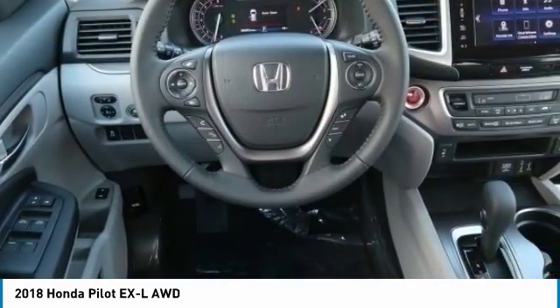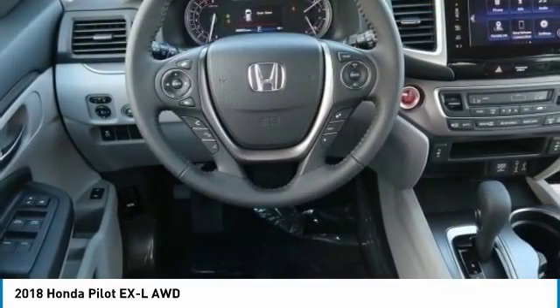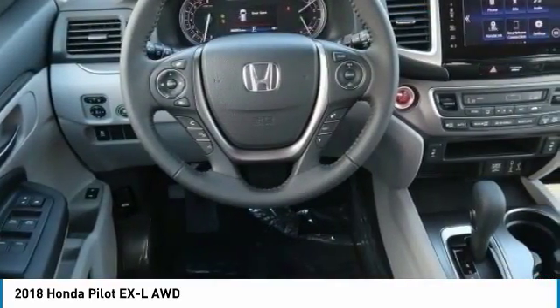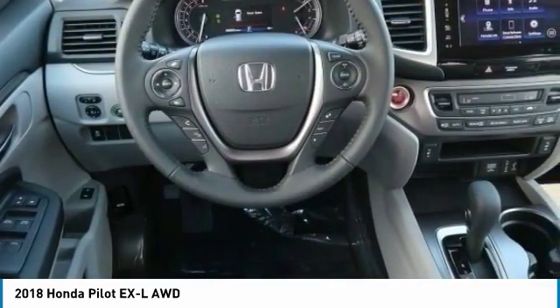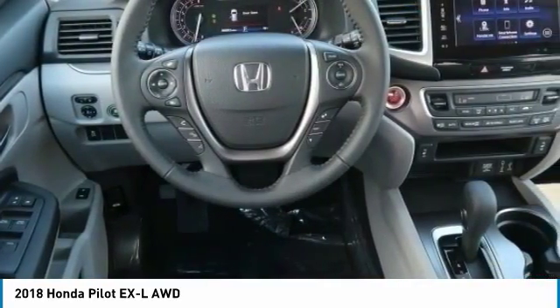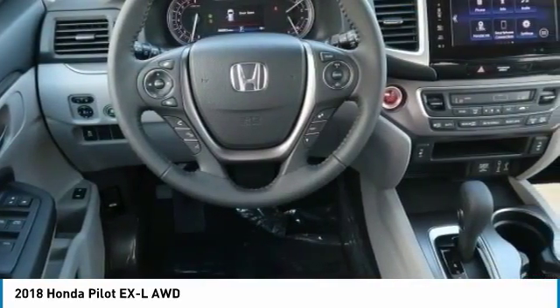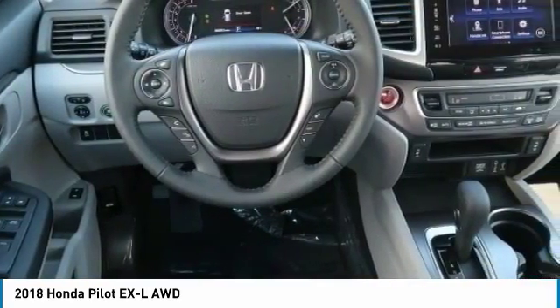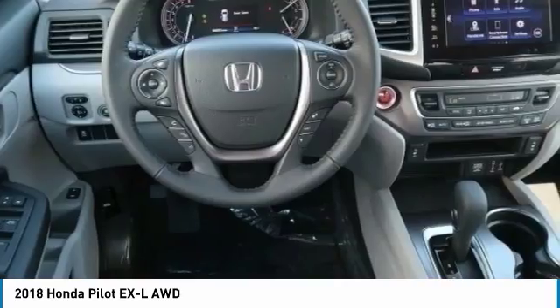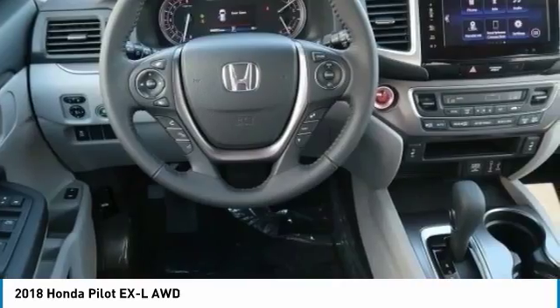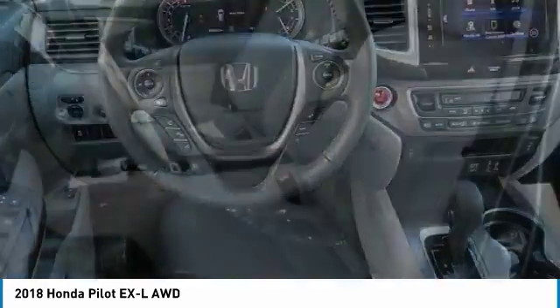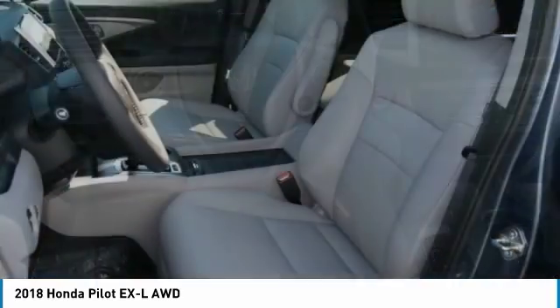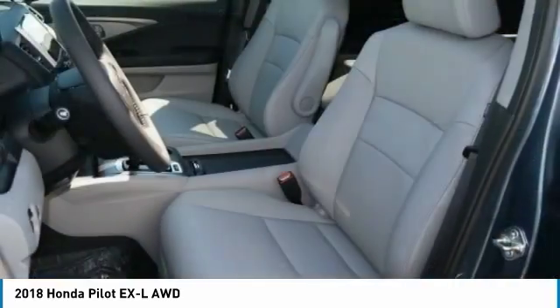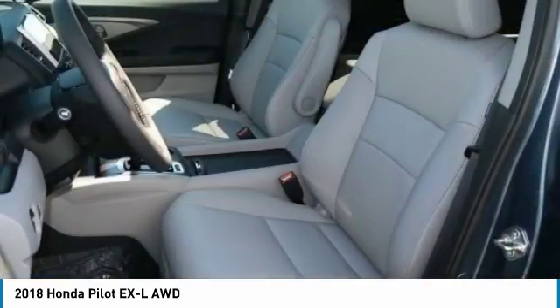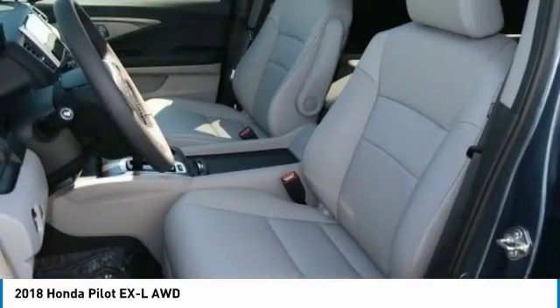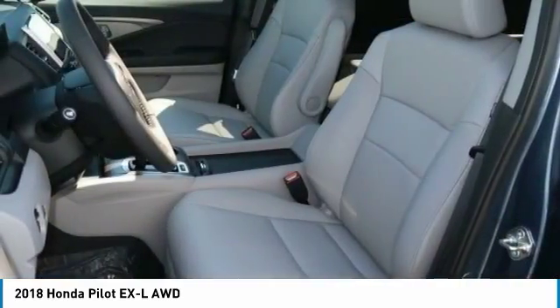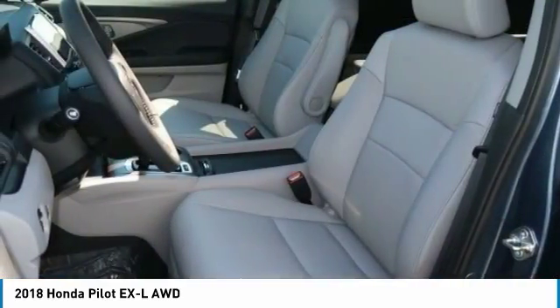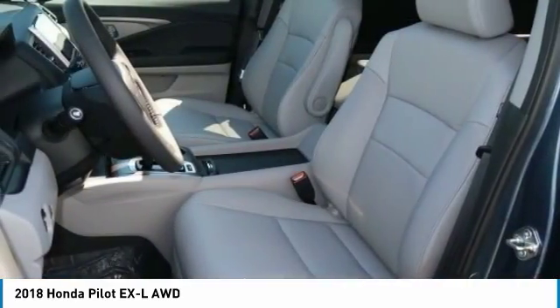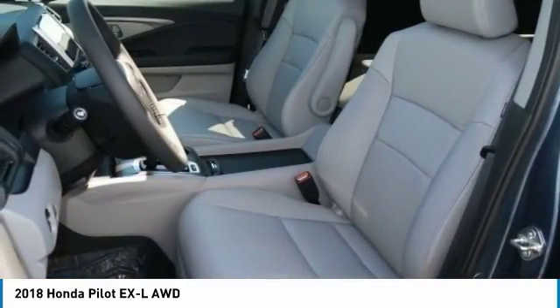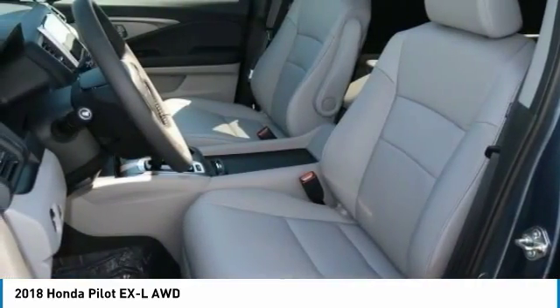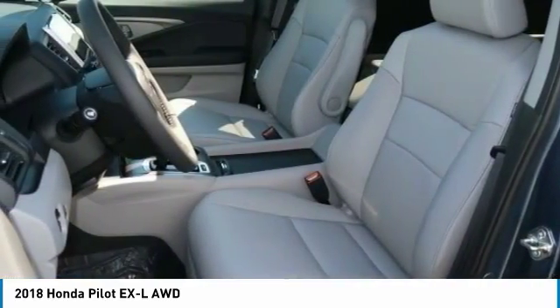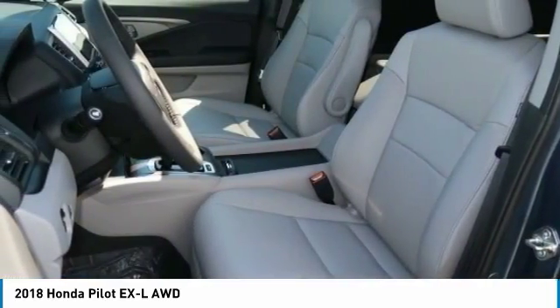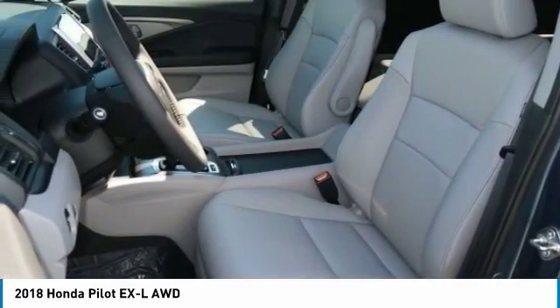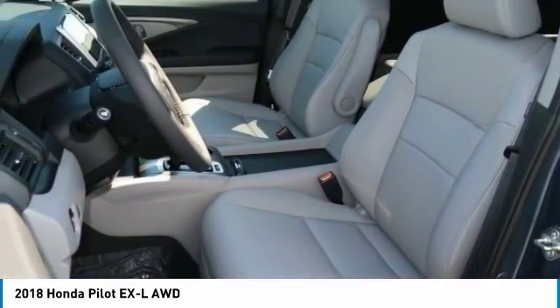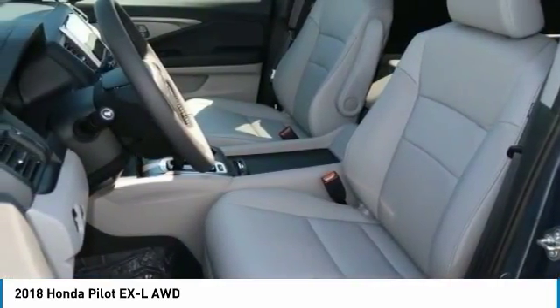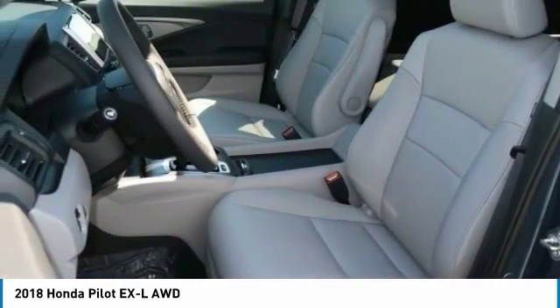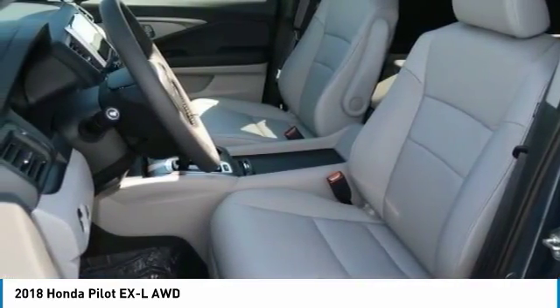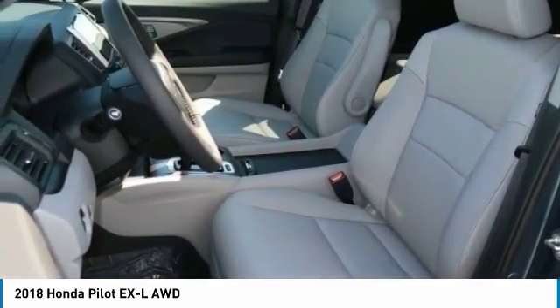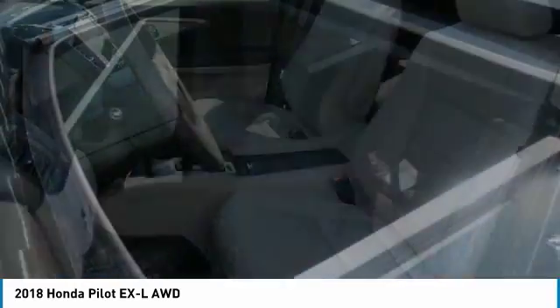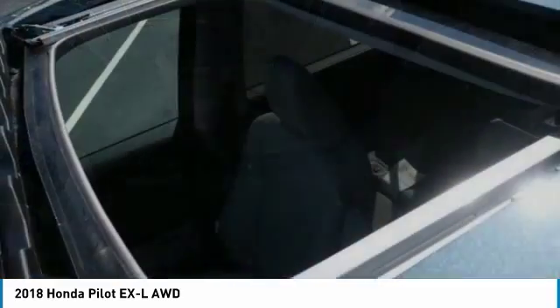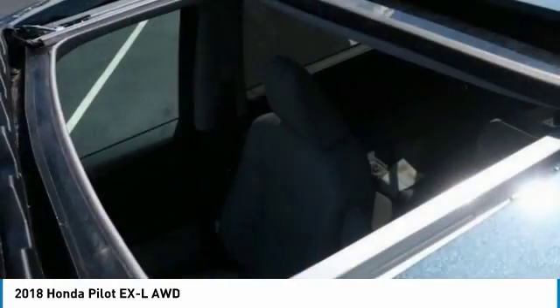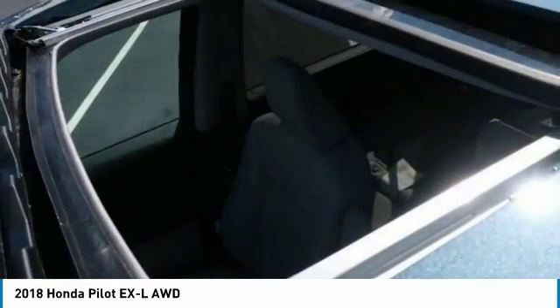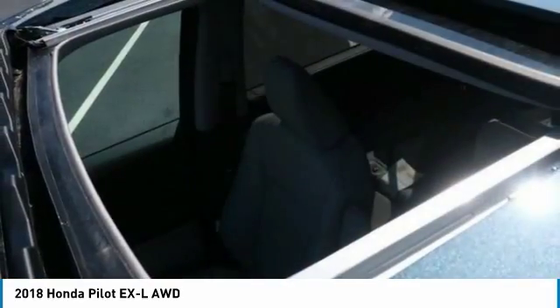Heated front seats, SiriusXM Radio. Your new ride is just a phone call away.